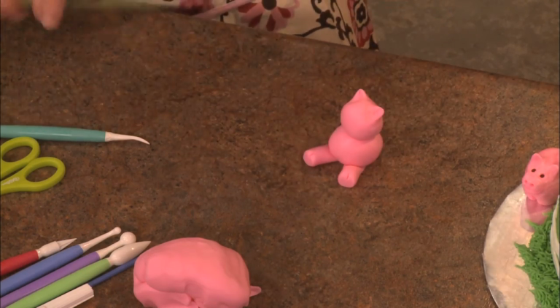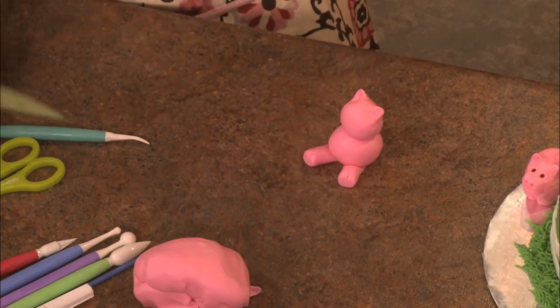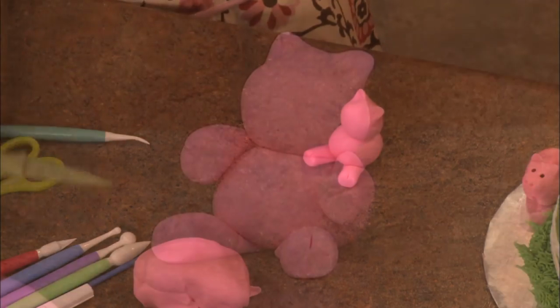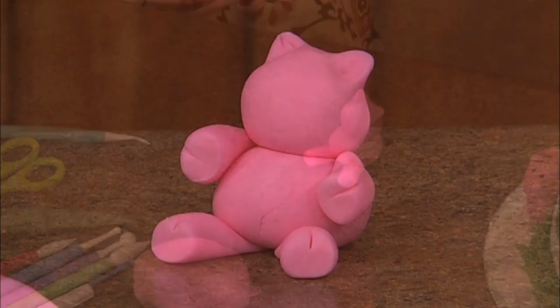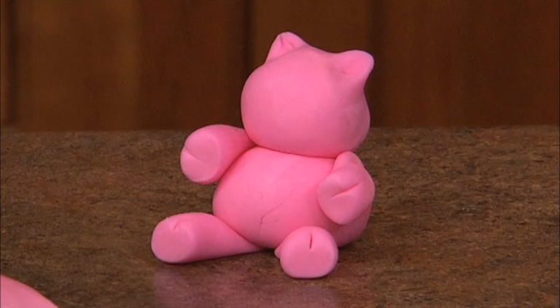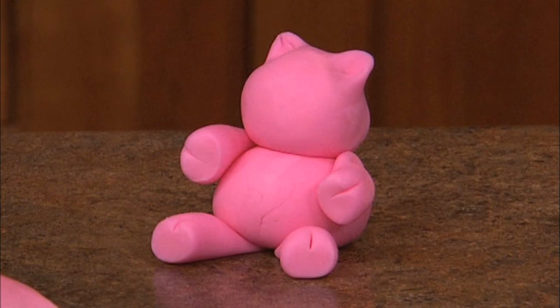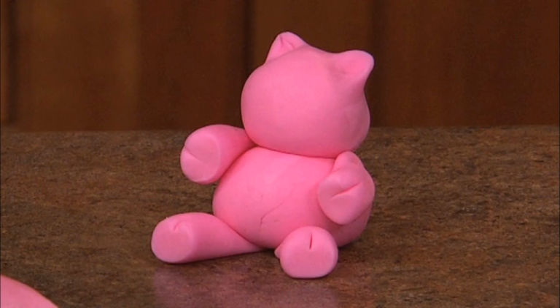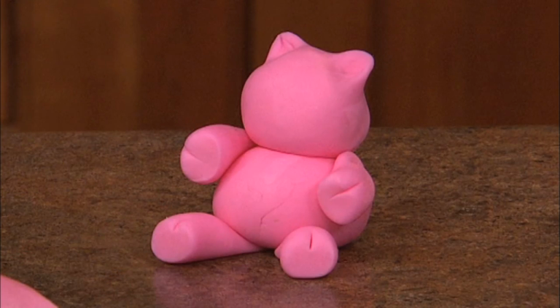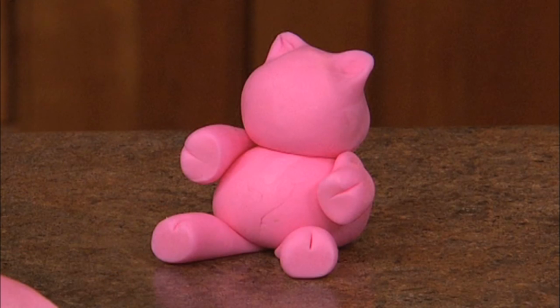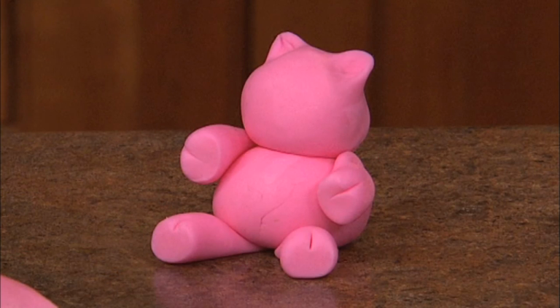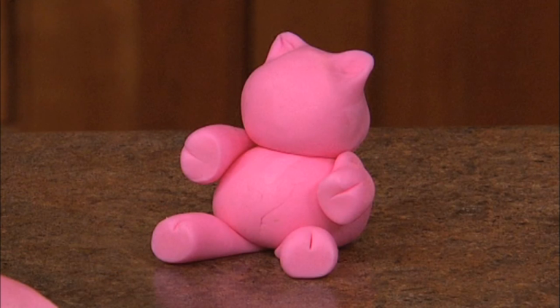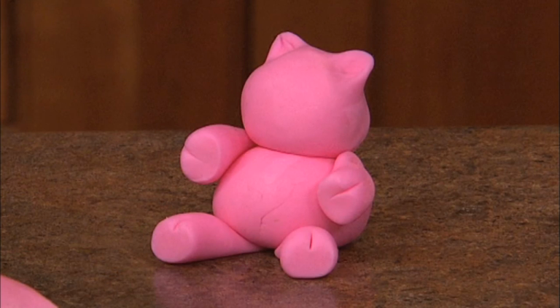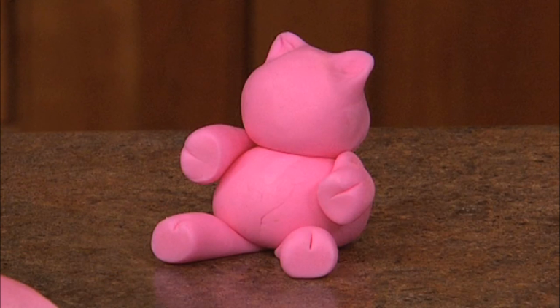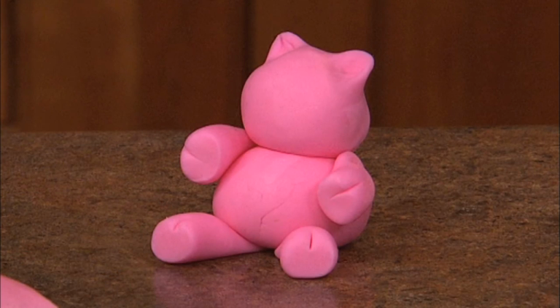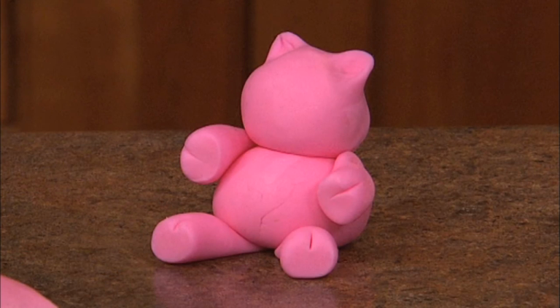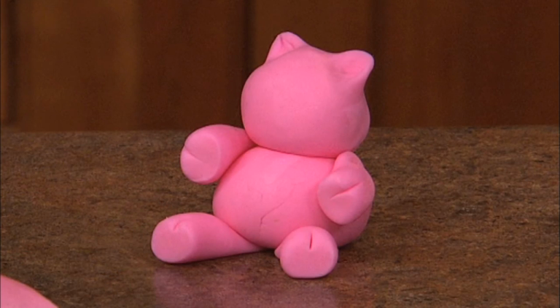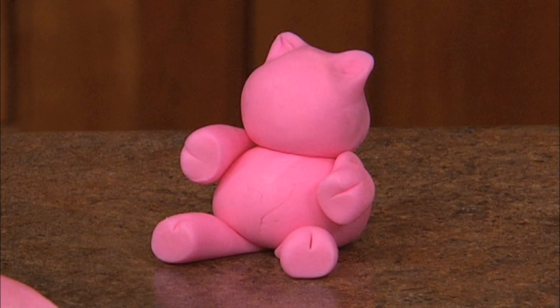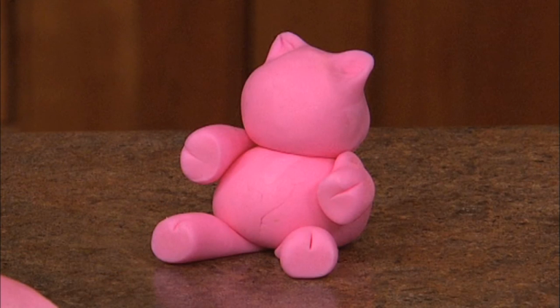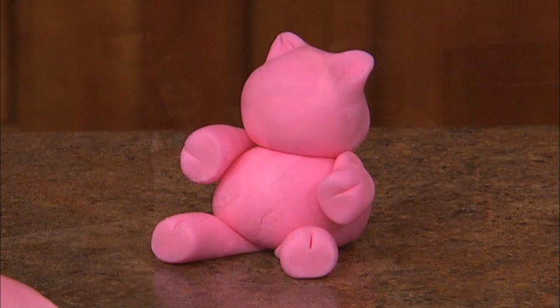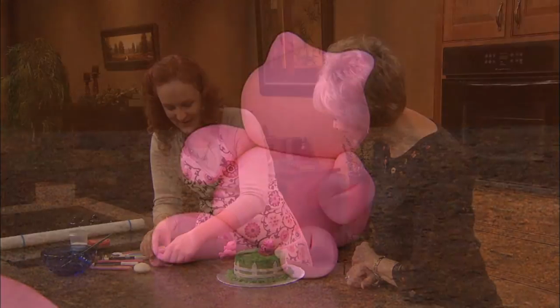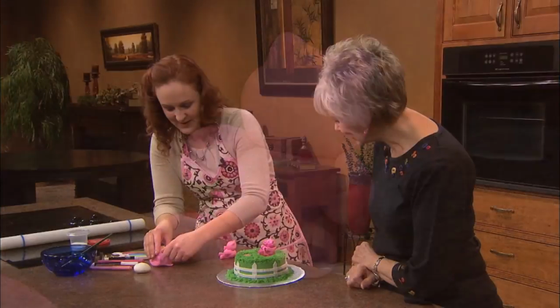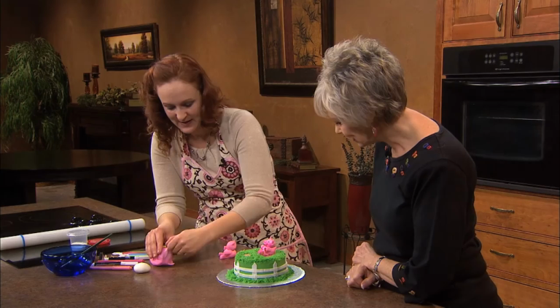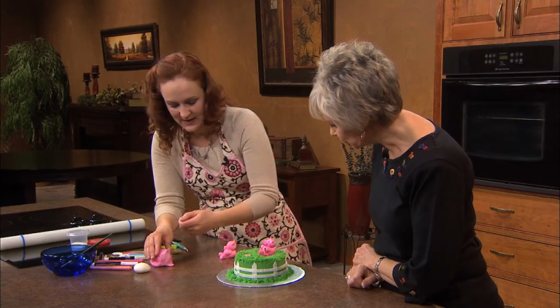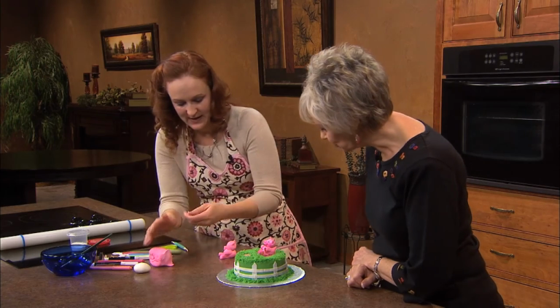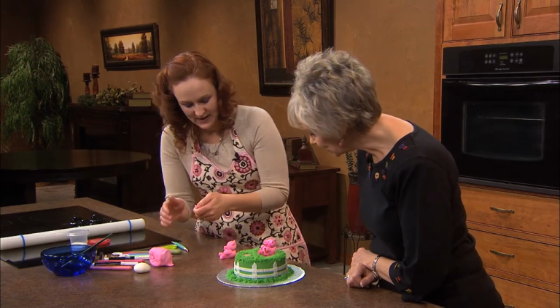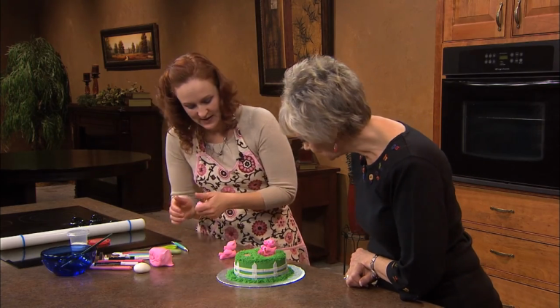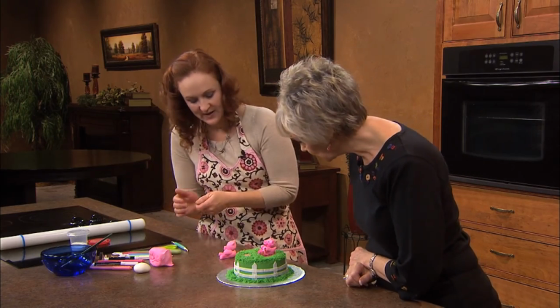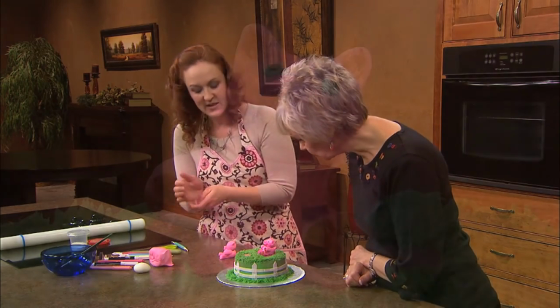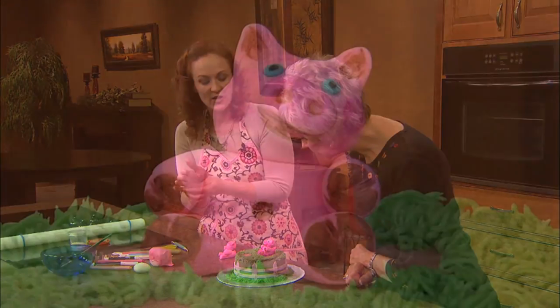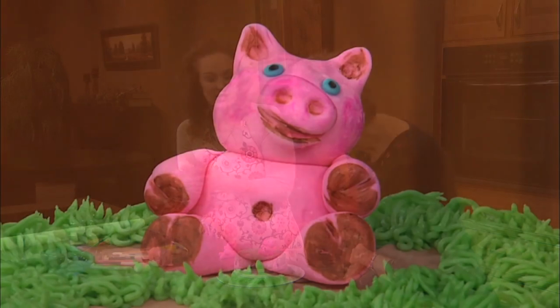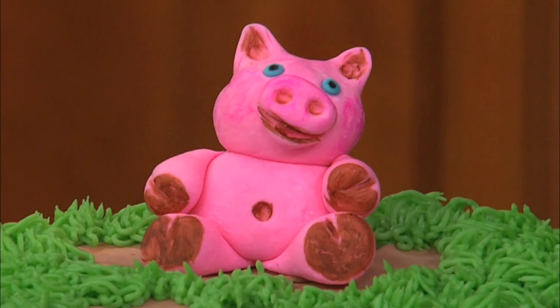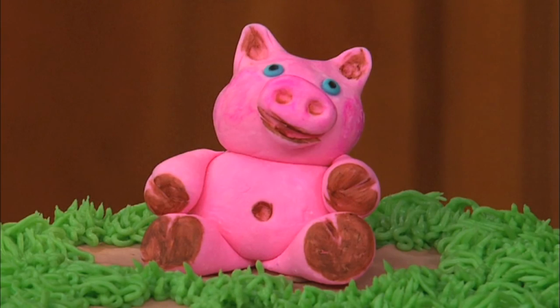The arms are exactly just like the feet. Now you're making the little snout.